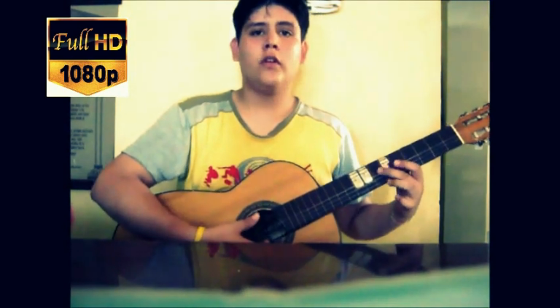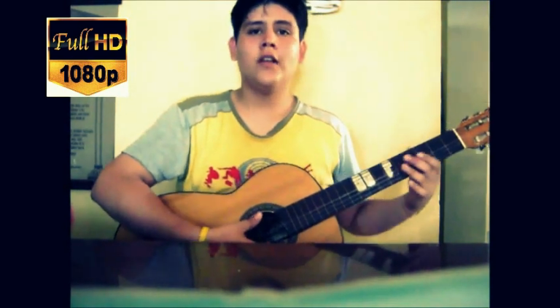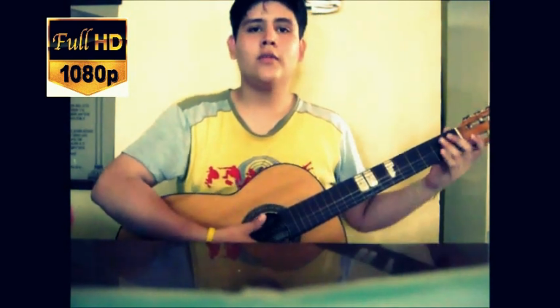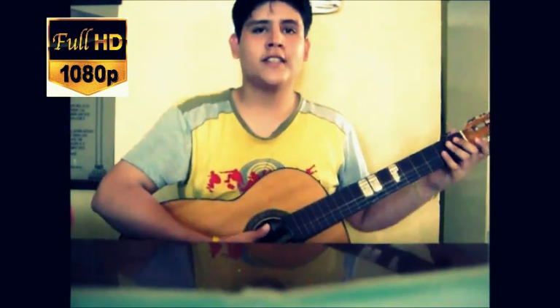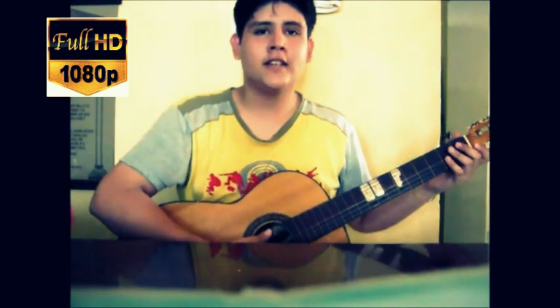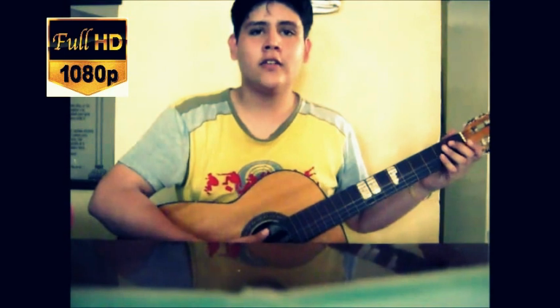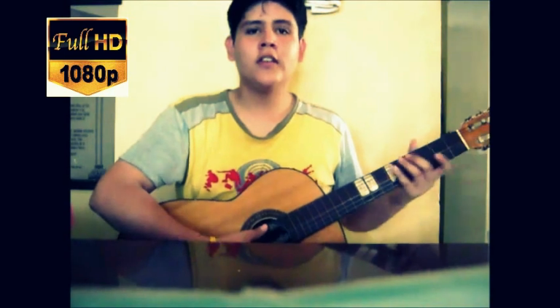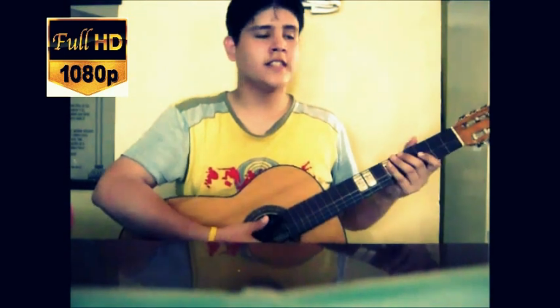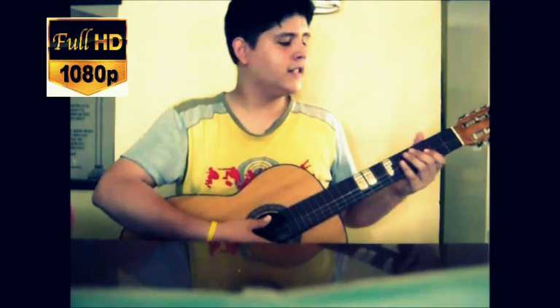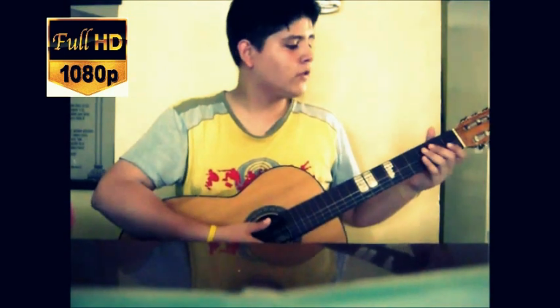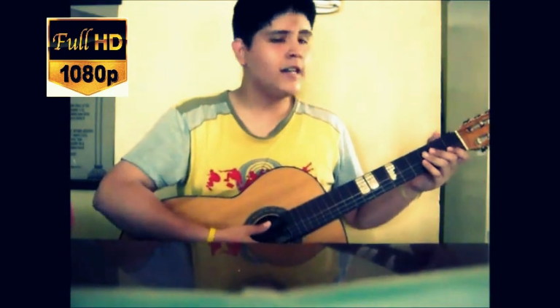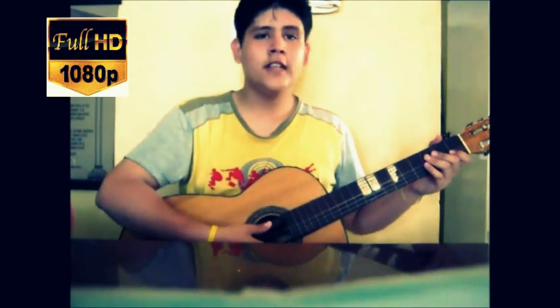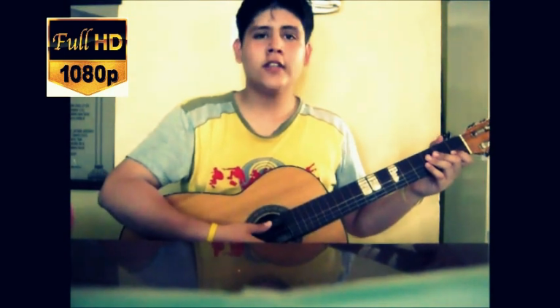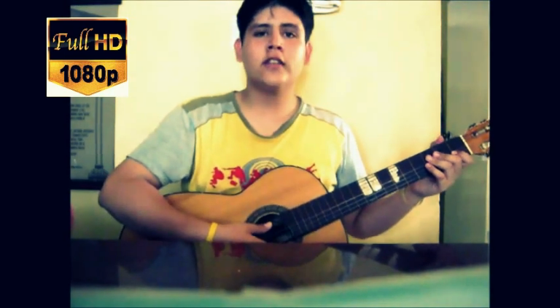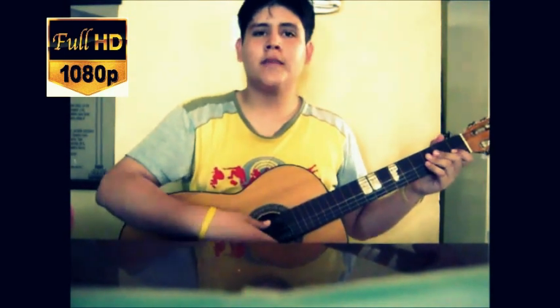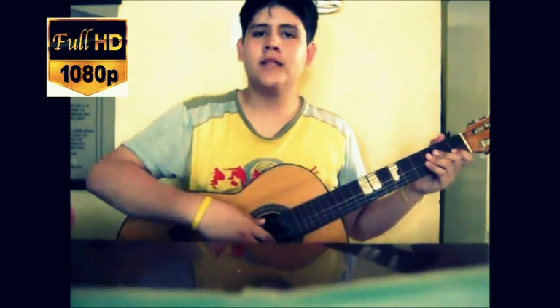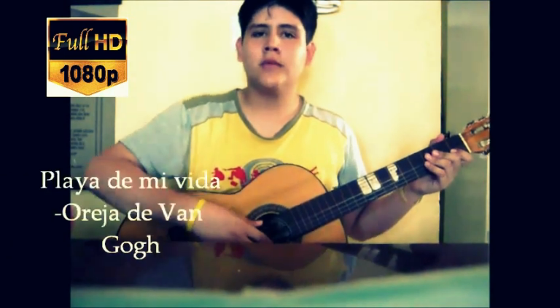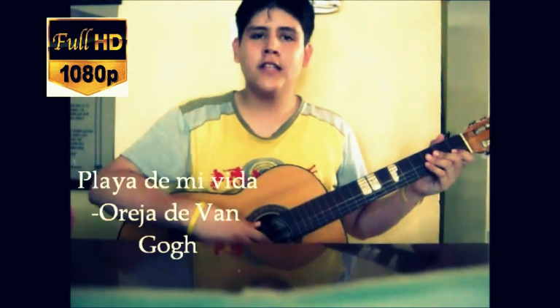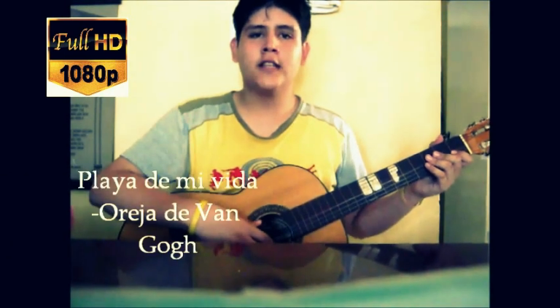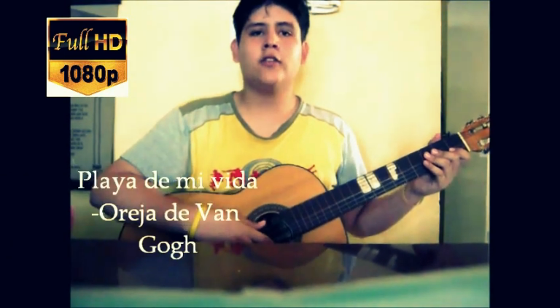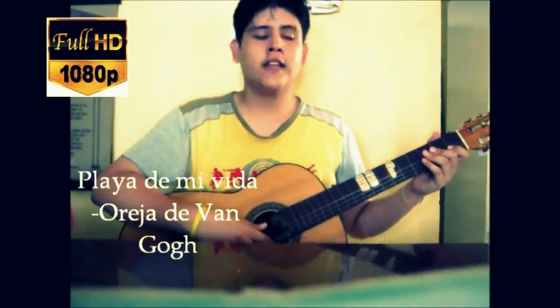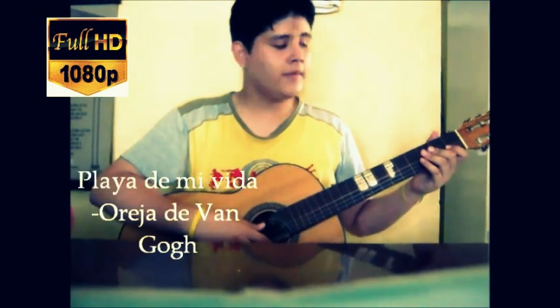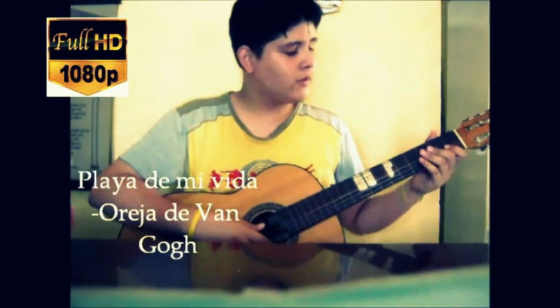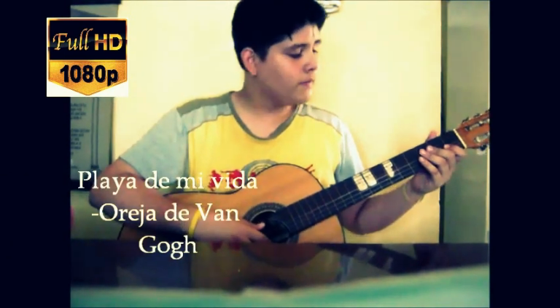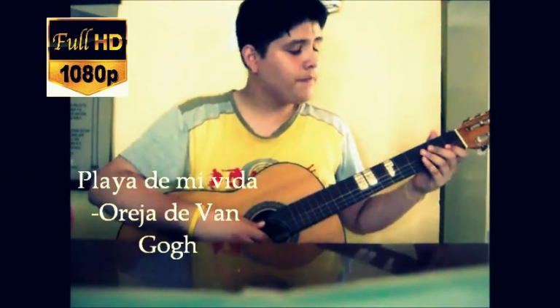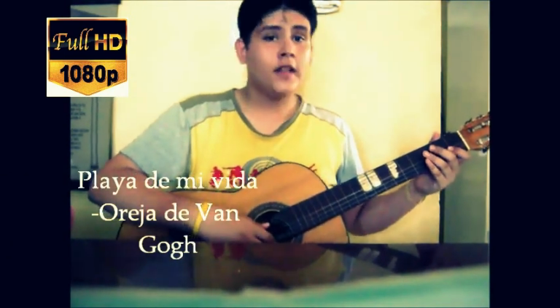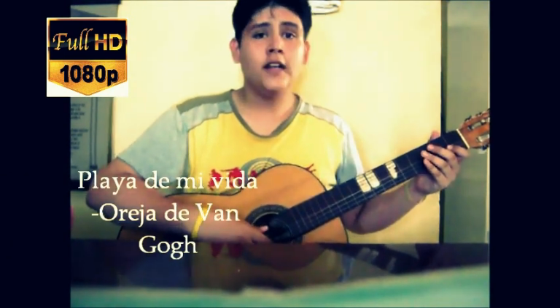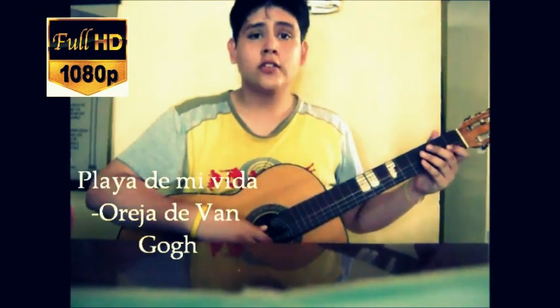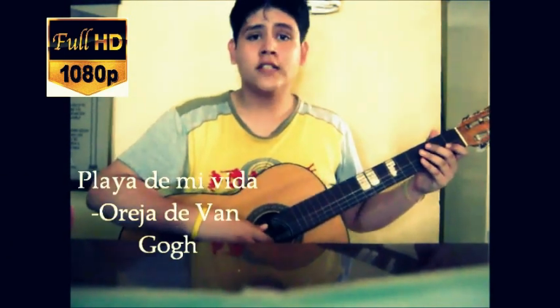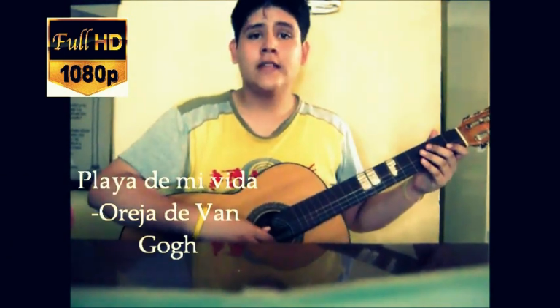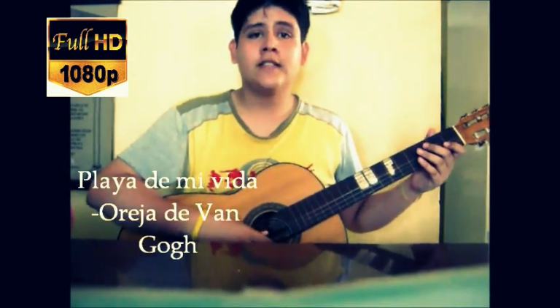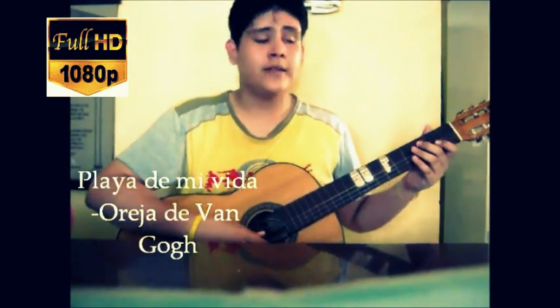Hi, how are you? Today I will show you the intro of the song 'Playa de mi vida' by La Oreja de Van Gogh. There are two things you should know.